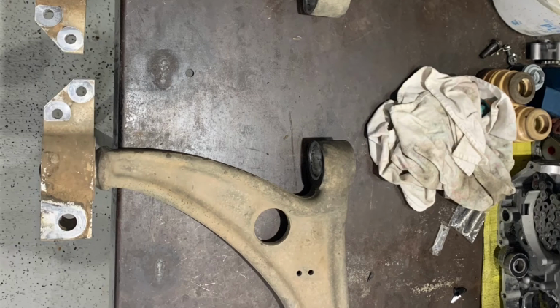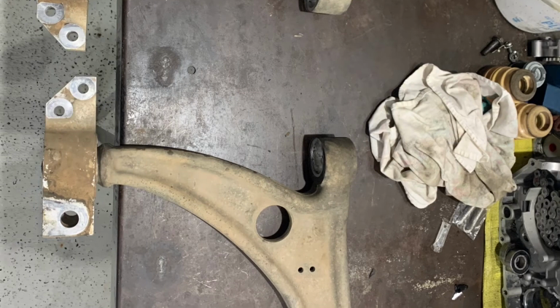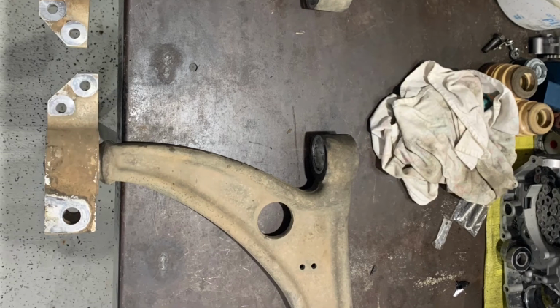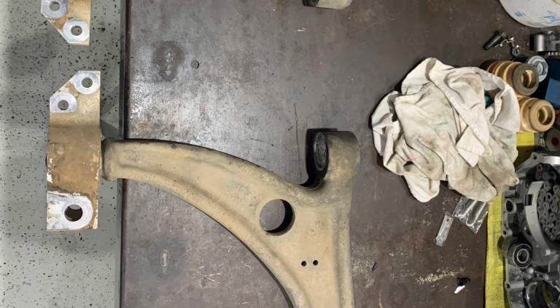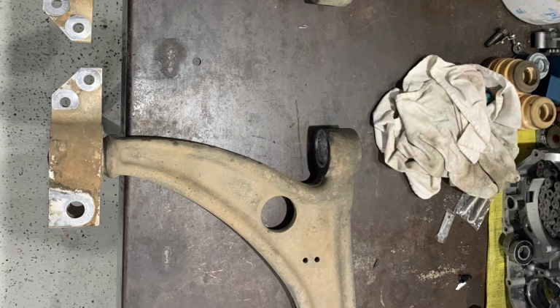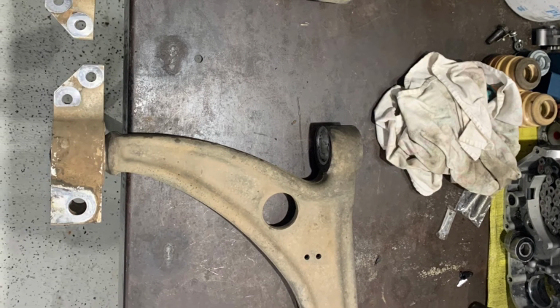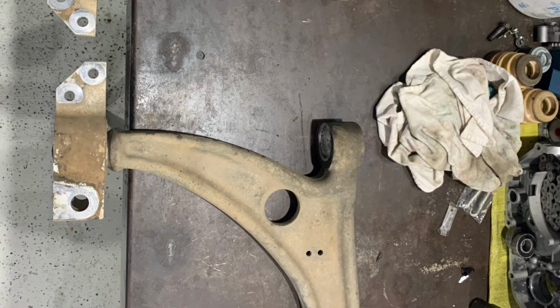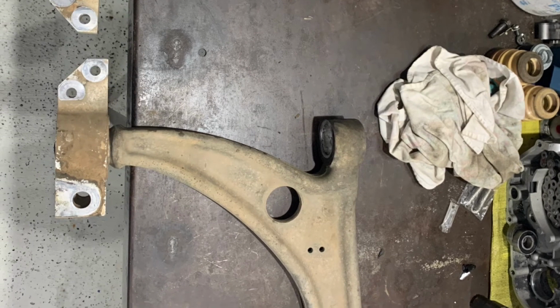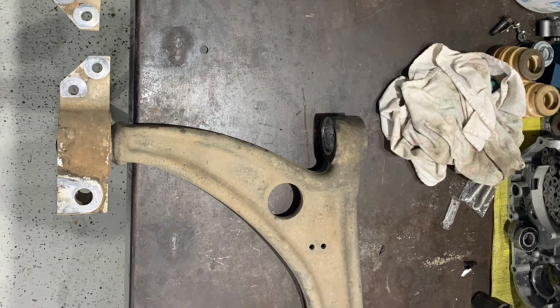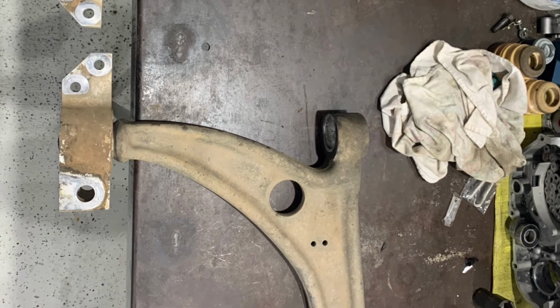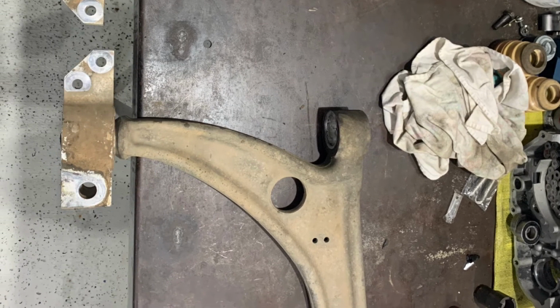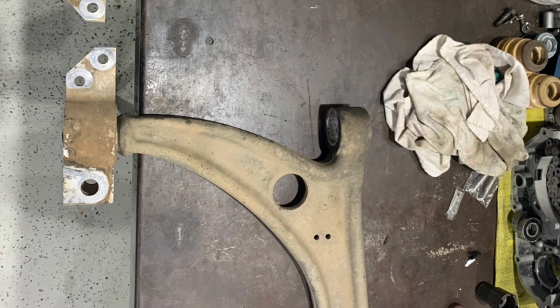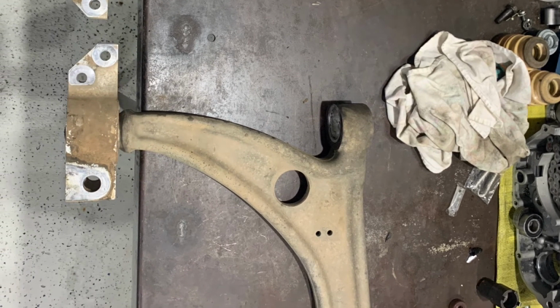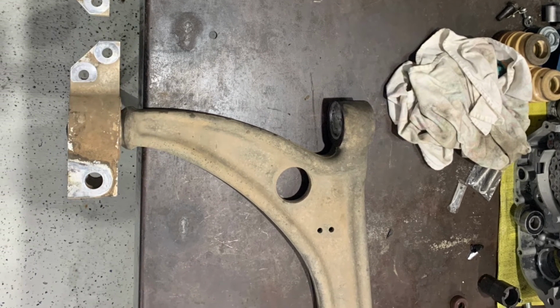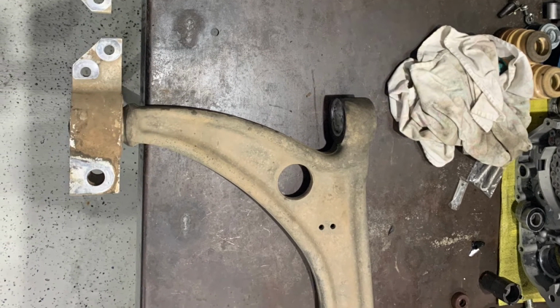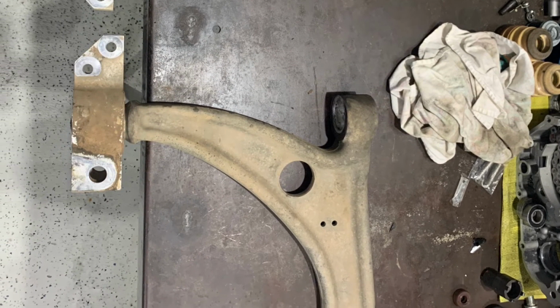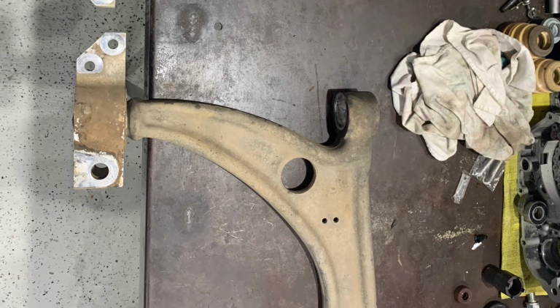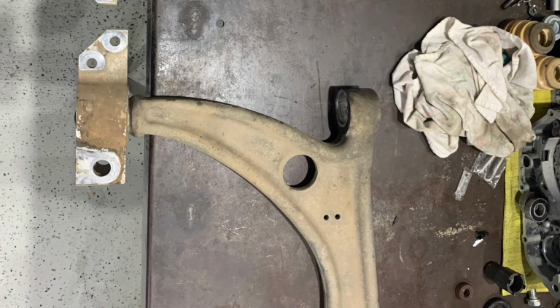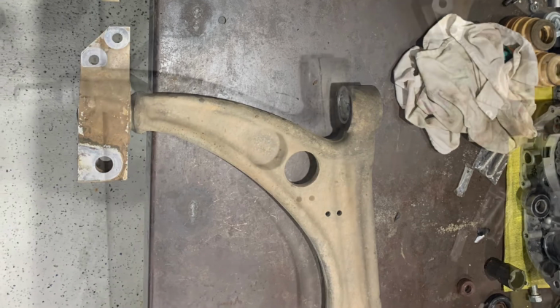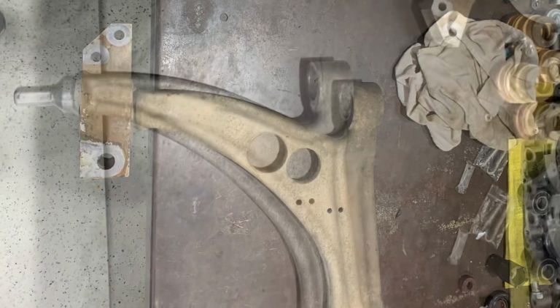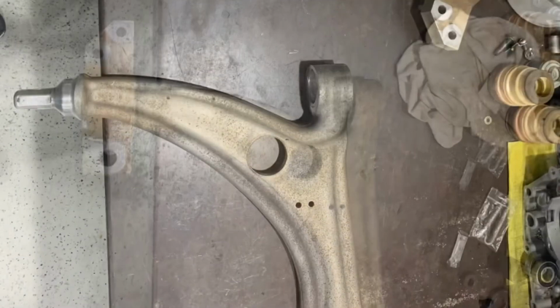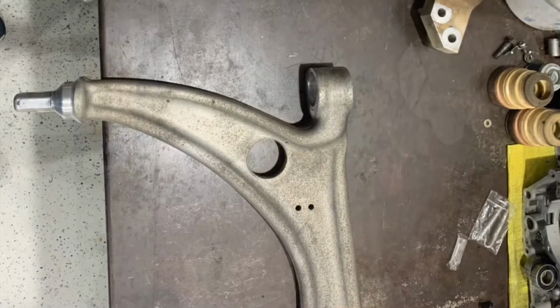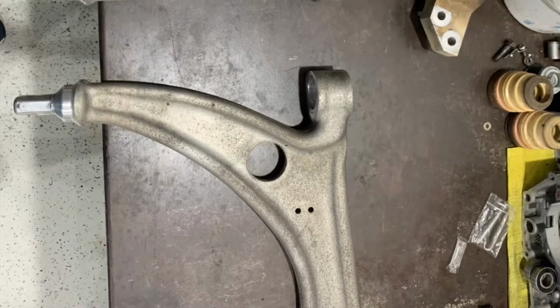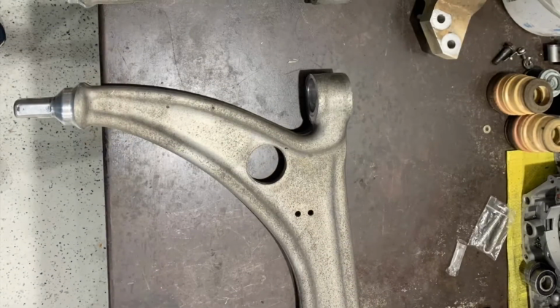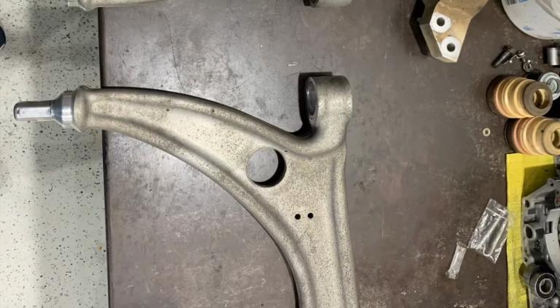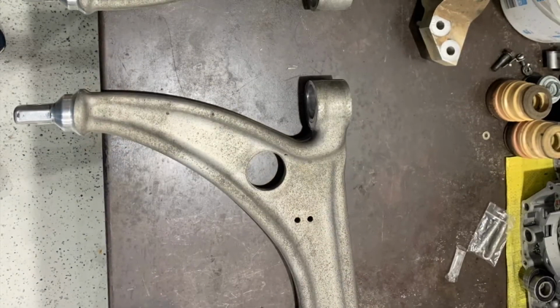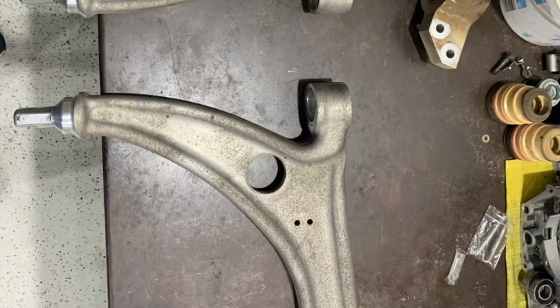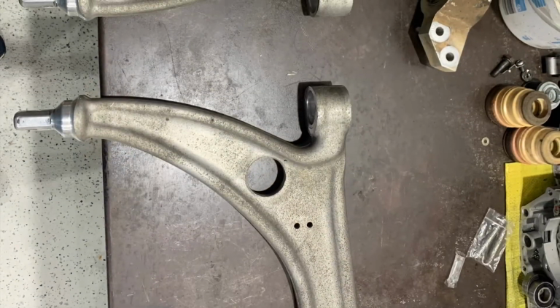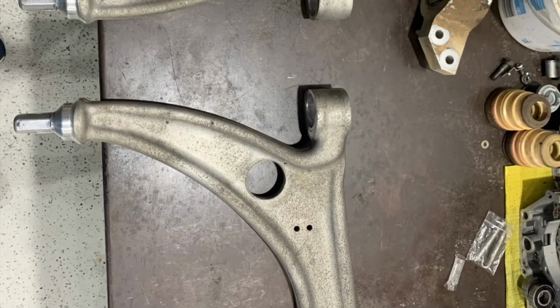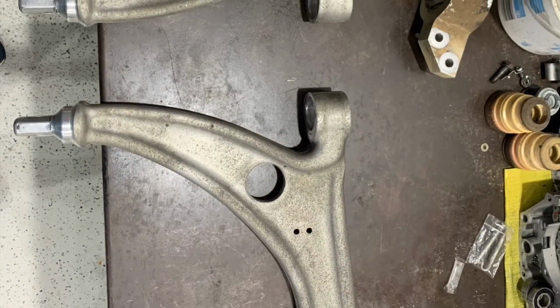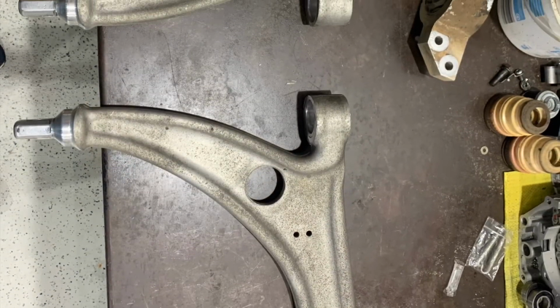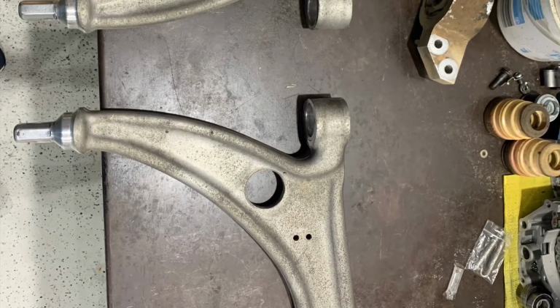Of course, took the opportunity to give those a good clean up, especially after I had the bushes out. Look at how nice they came up.